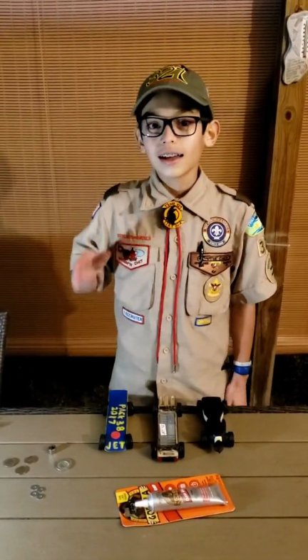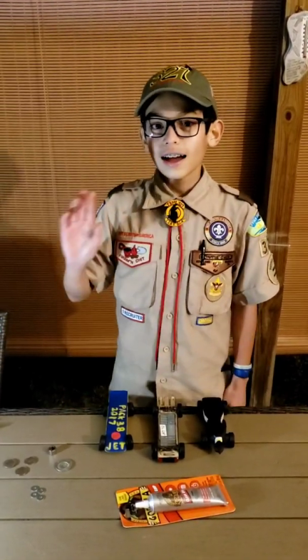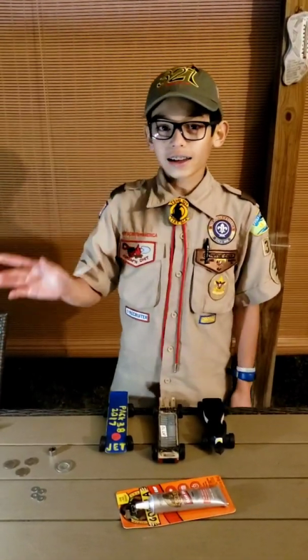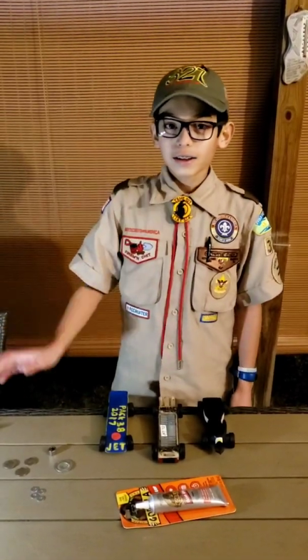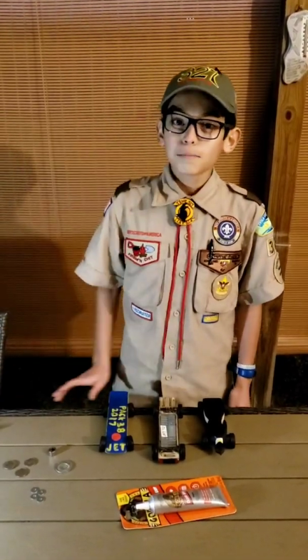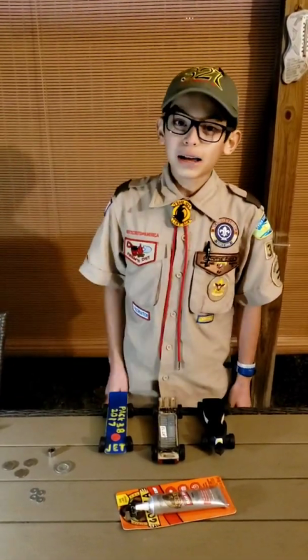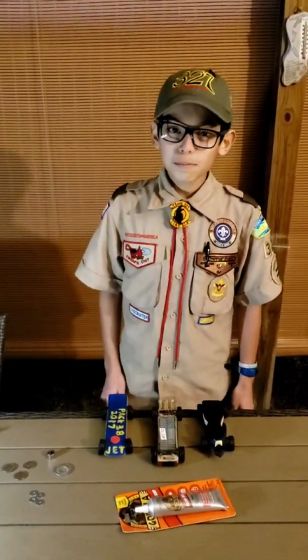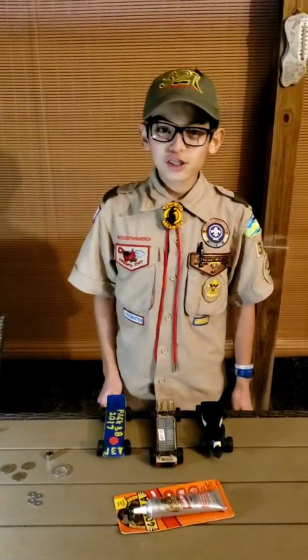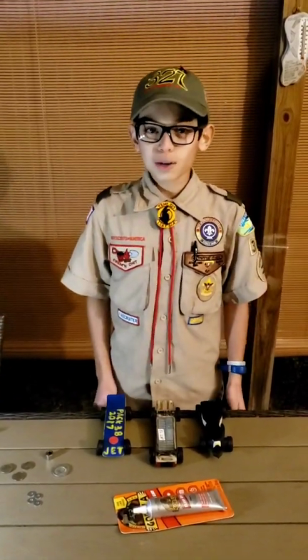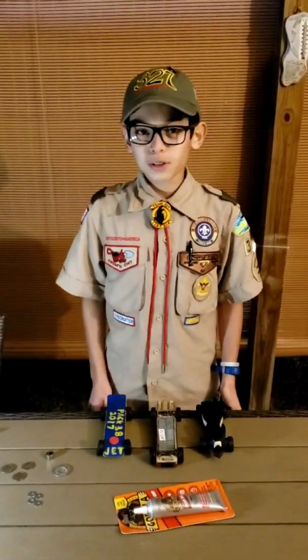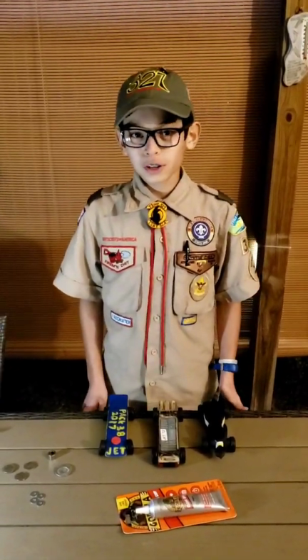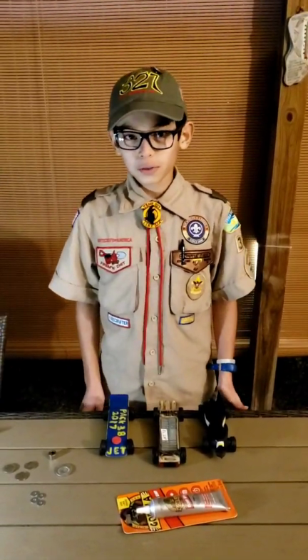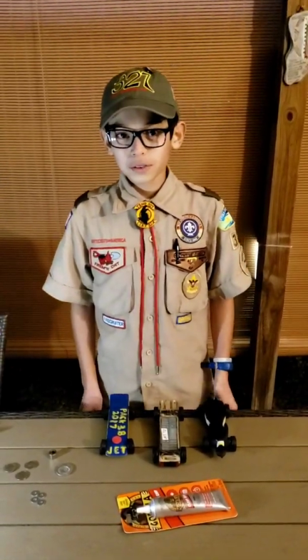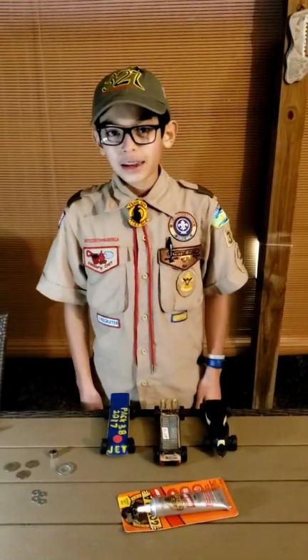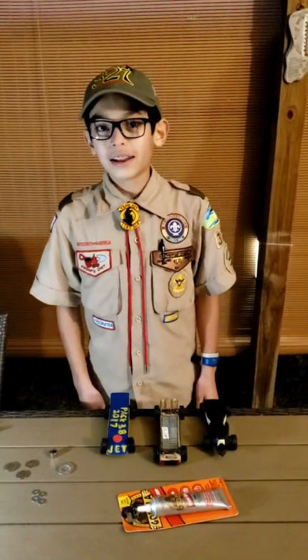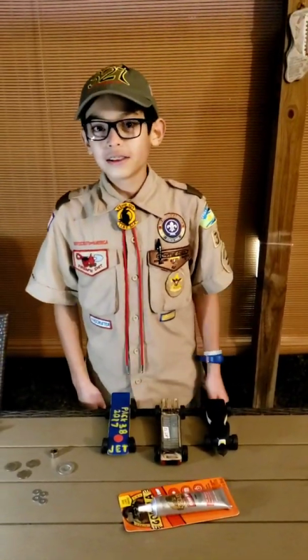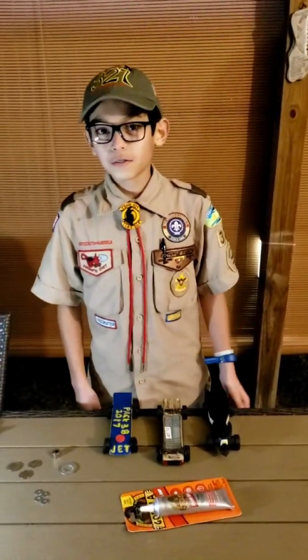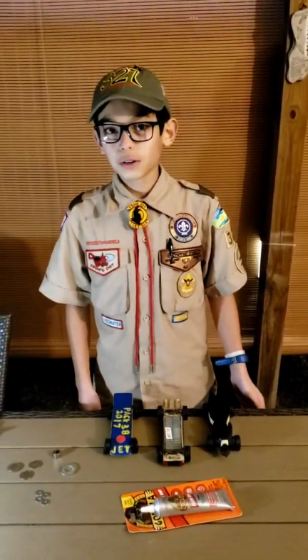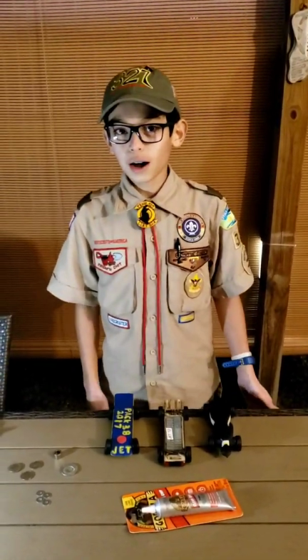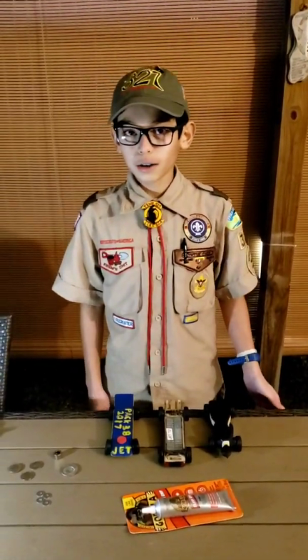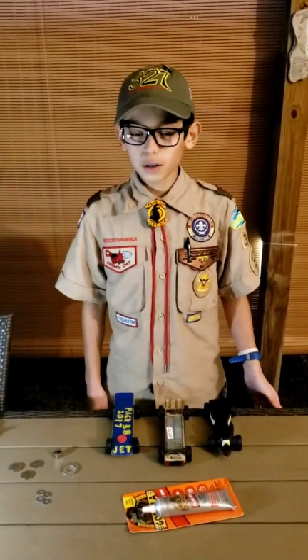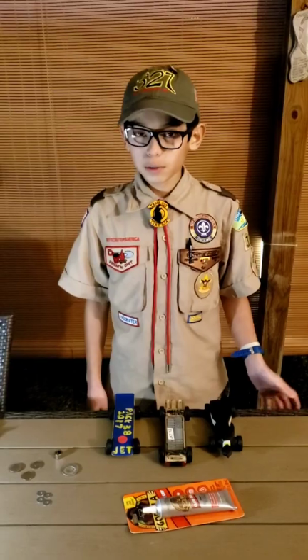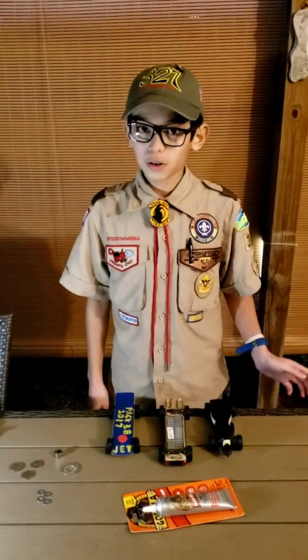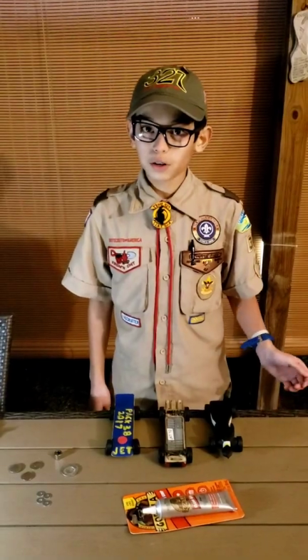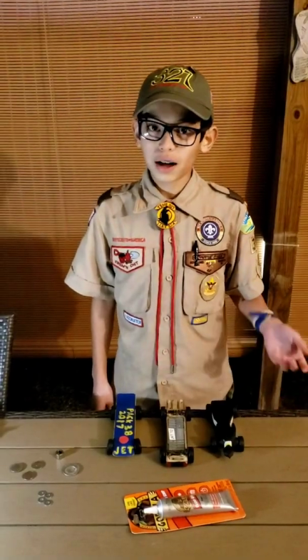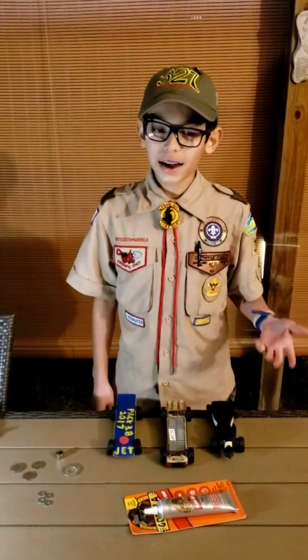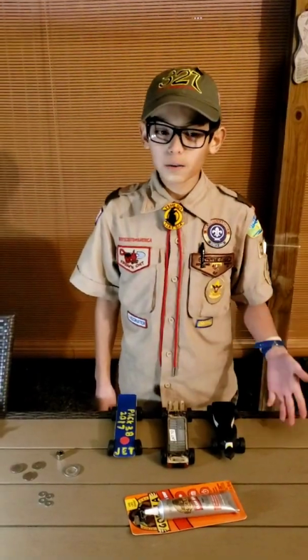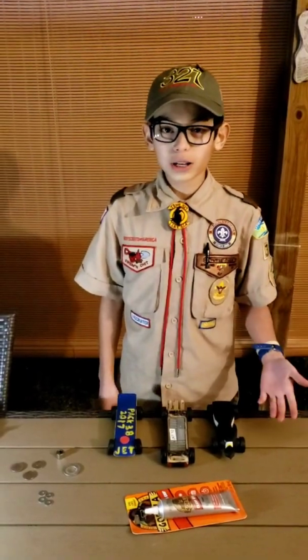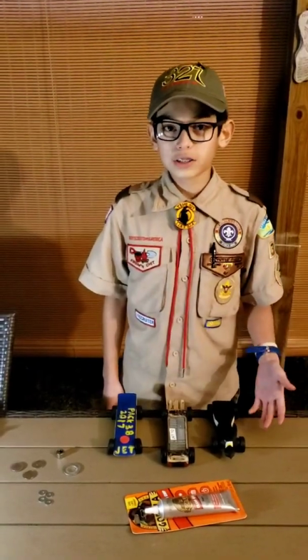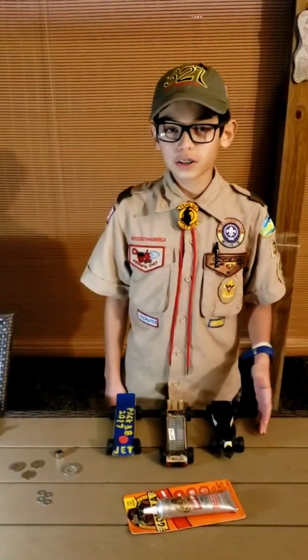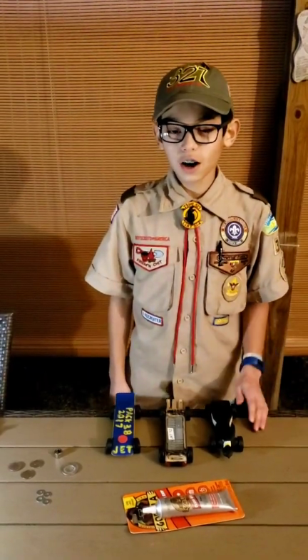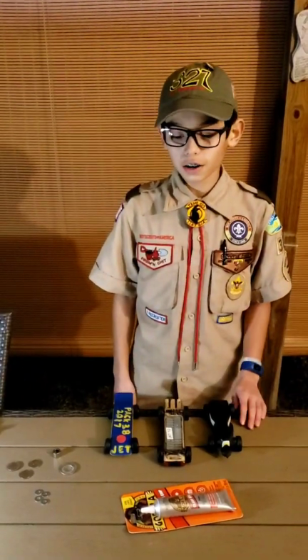Hi, my name is James Nihun, and in this video I'm going to be showing you how to add weights to your car.